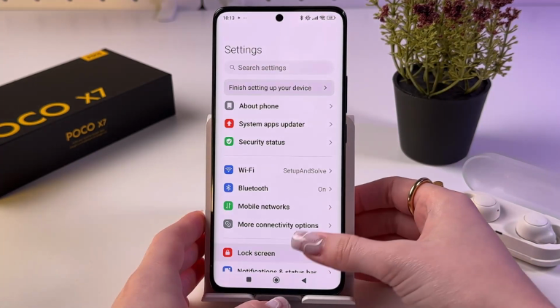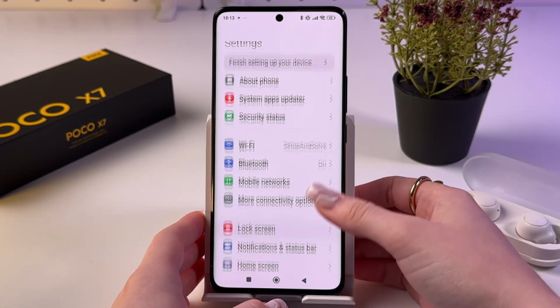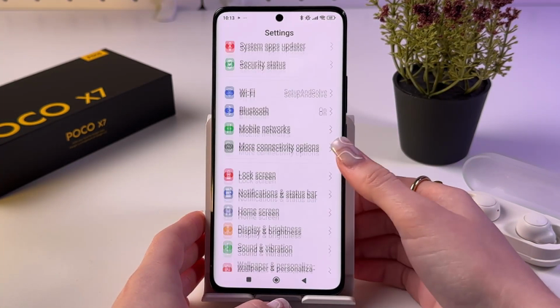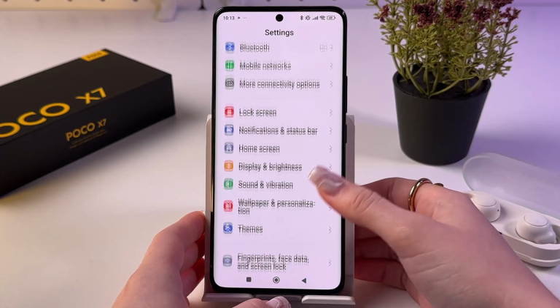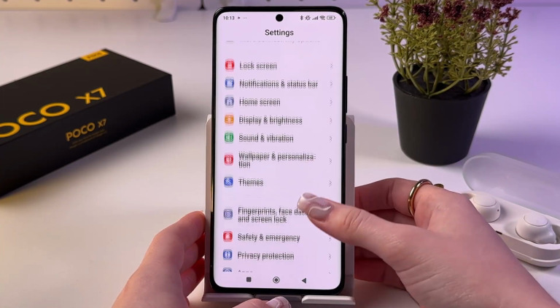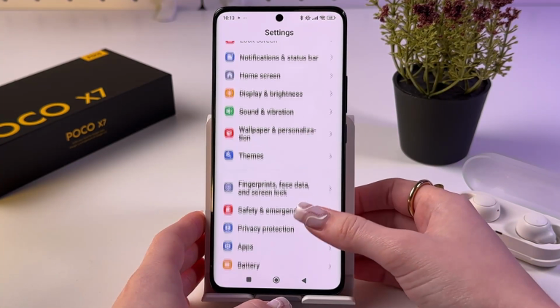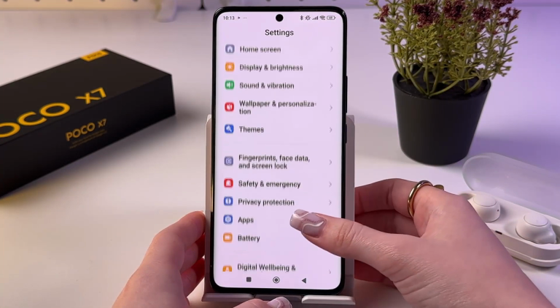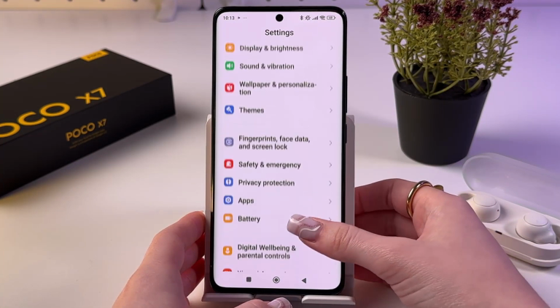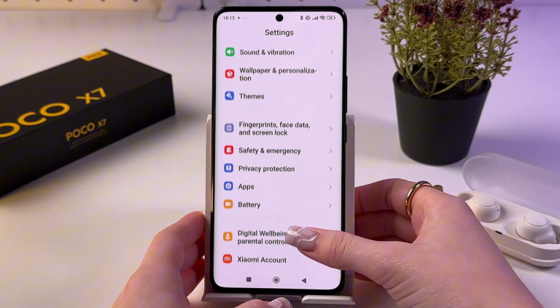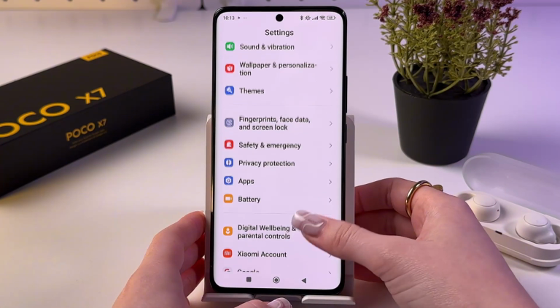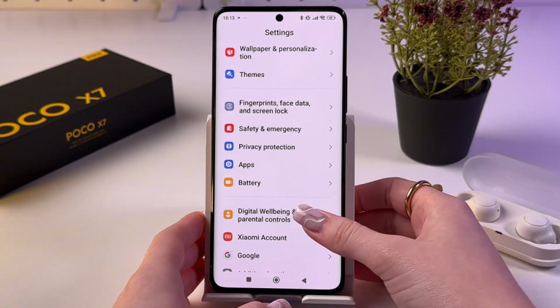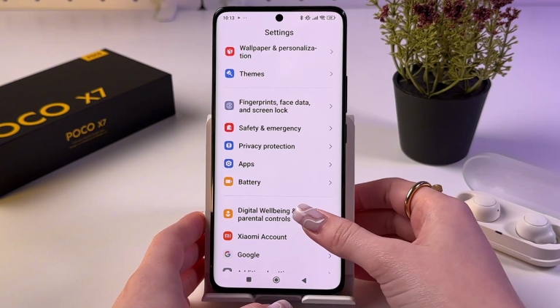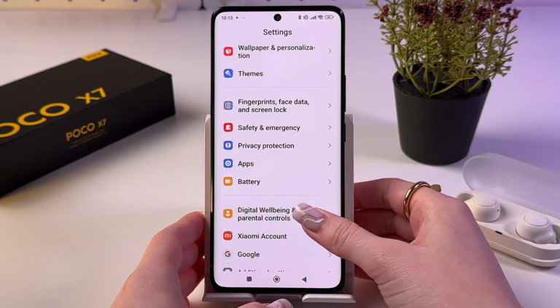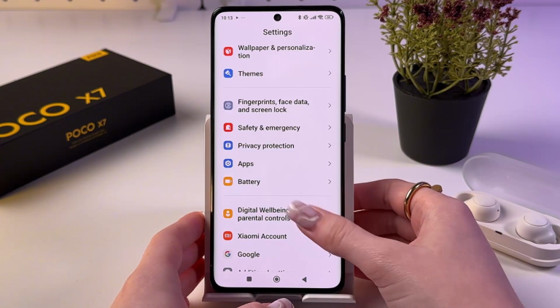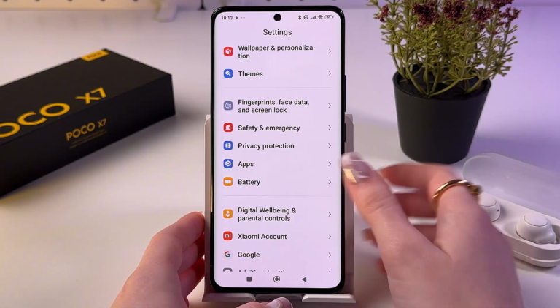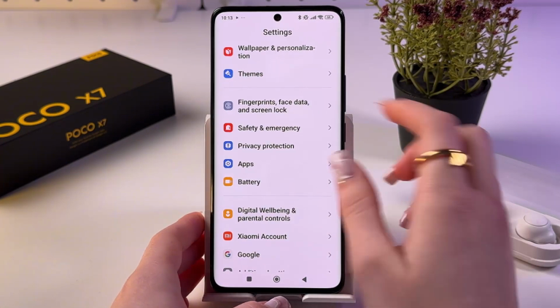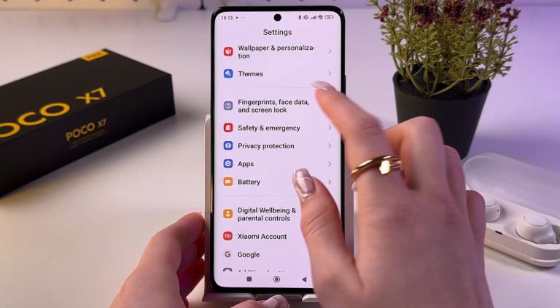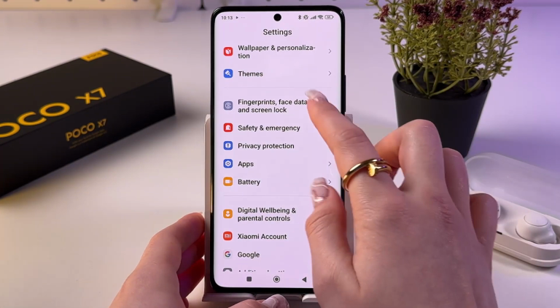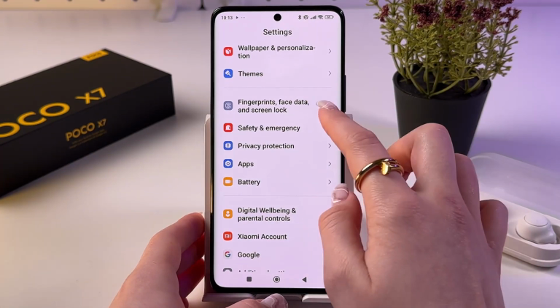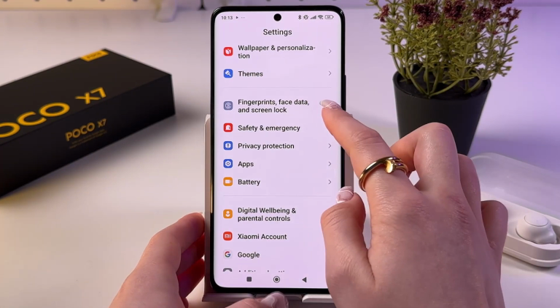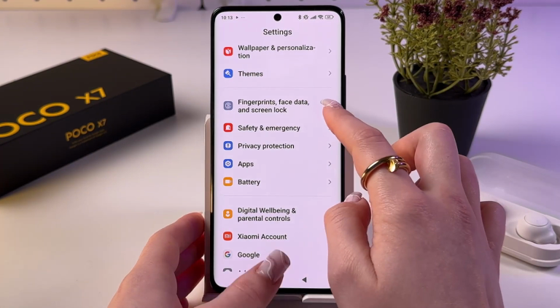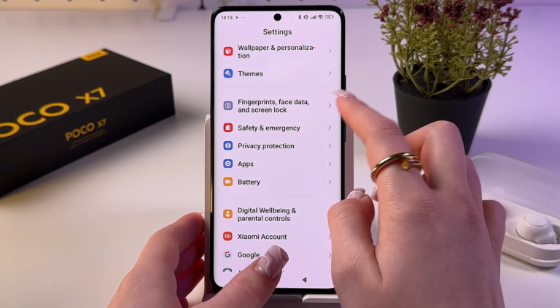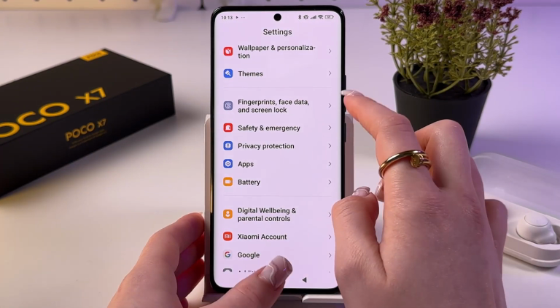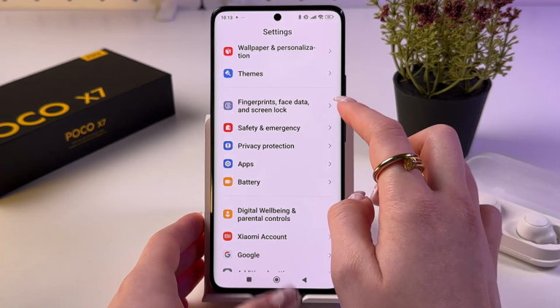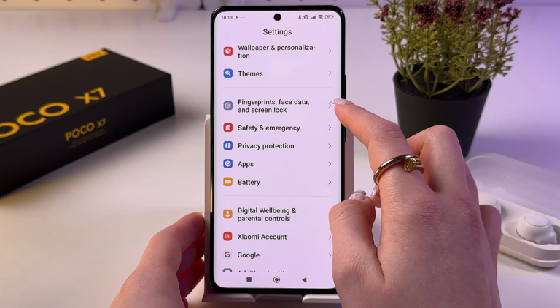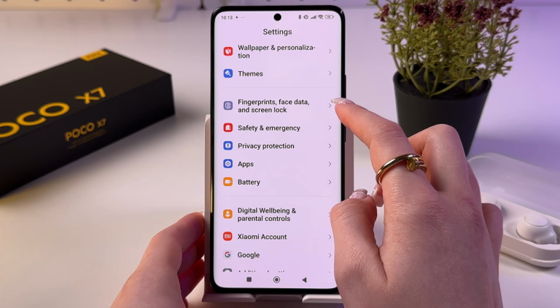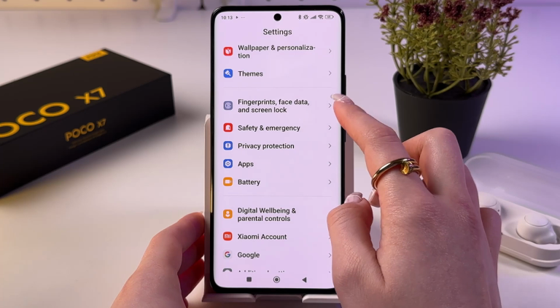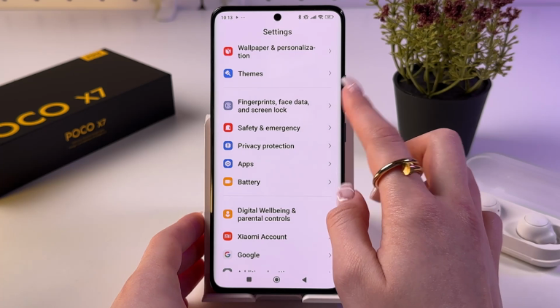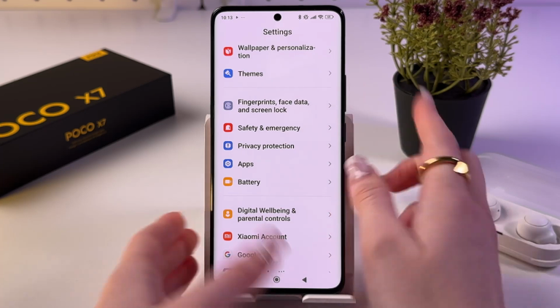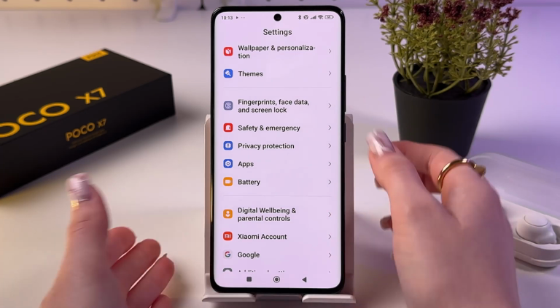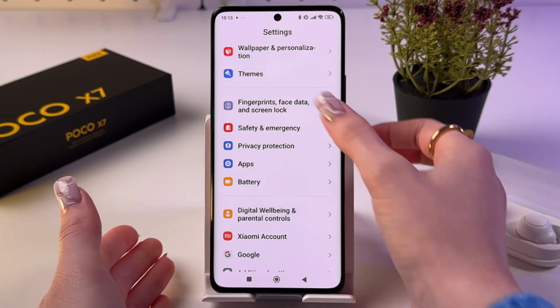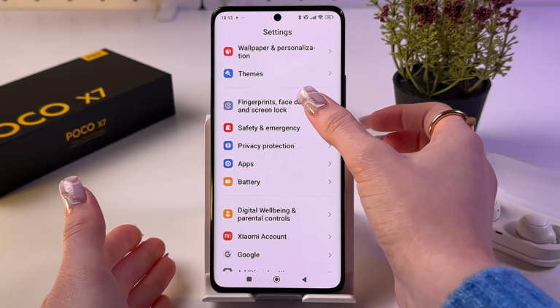And after that, scroll down until you can see Fingerprints, Face Data, and Screen Lock.